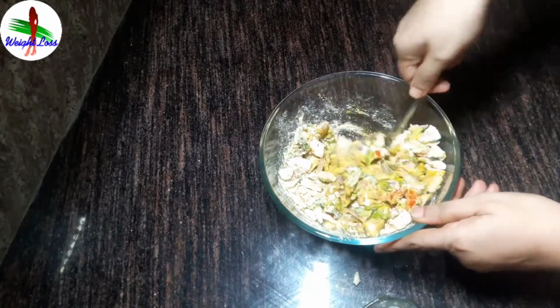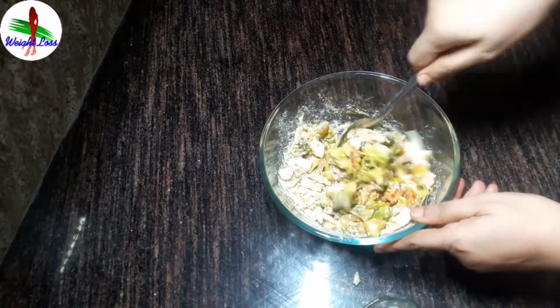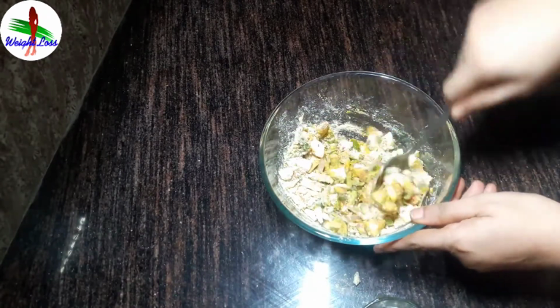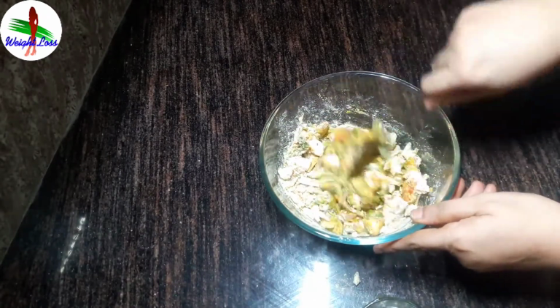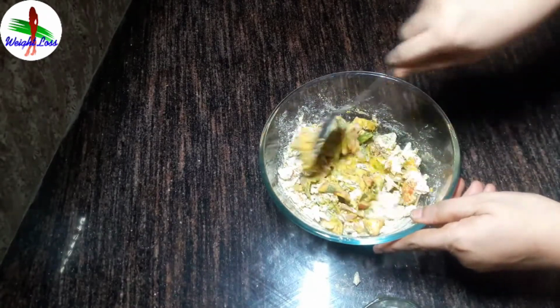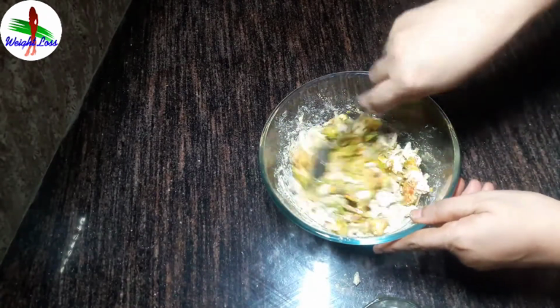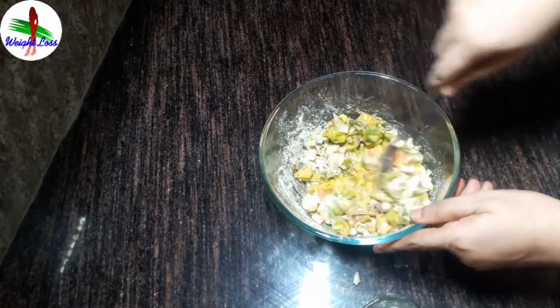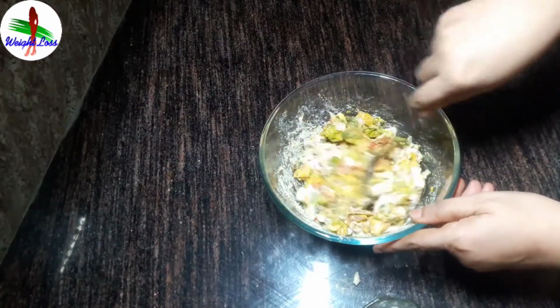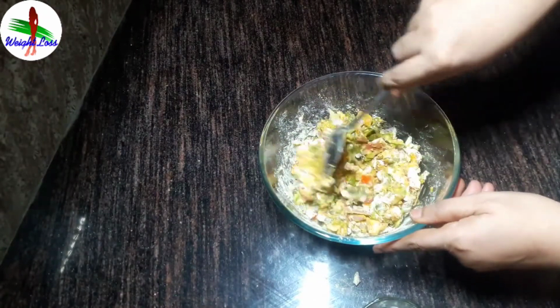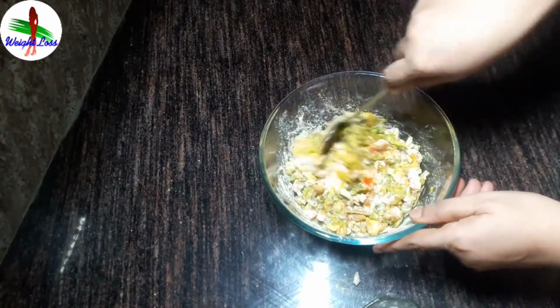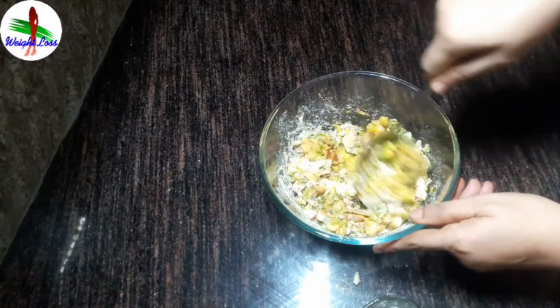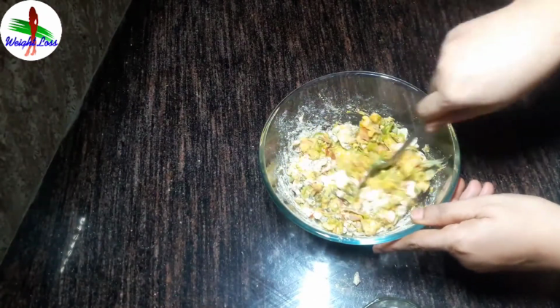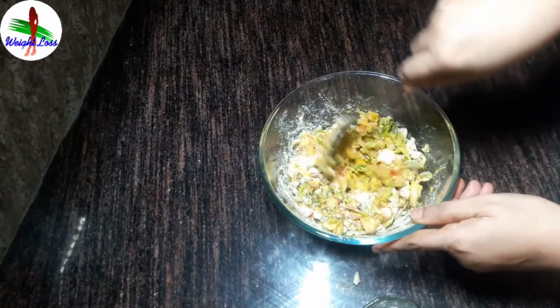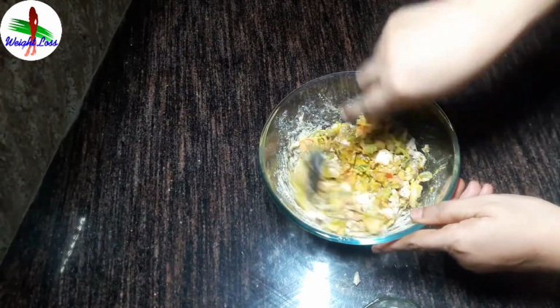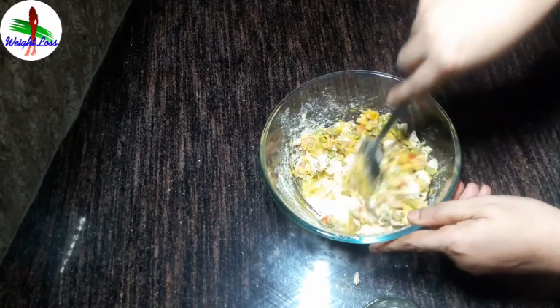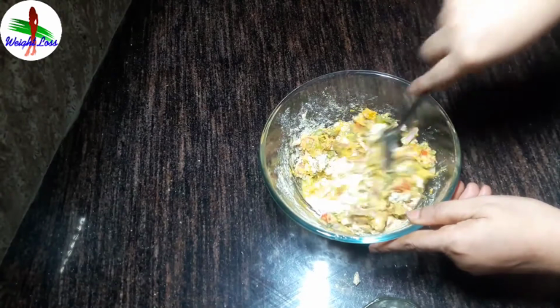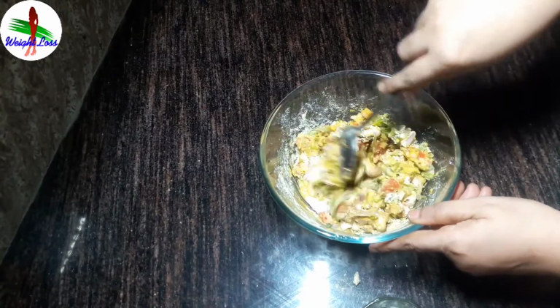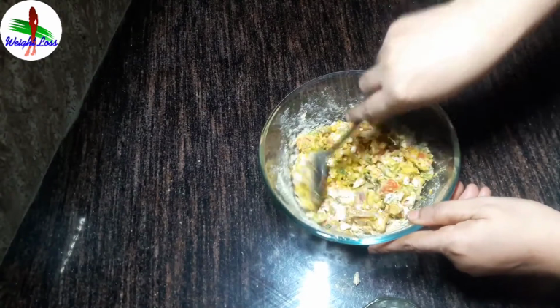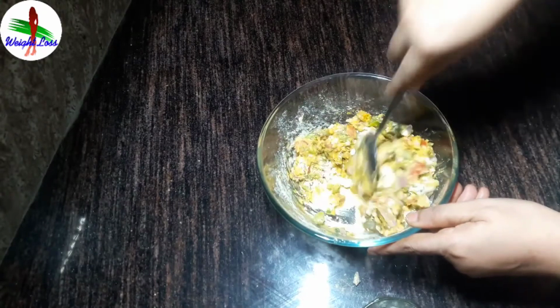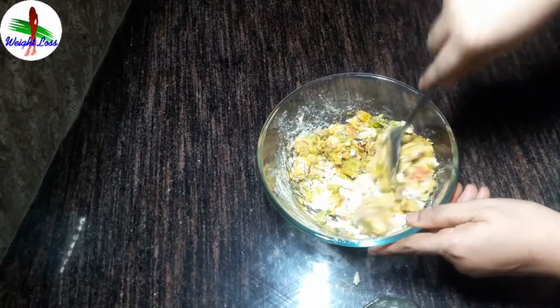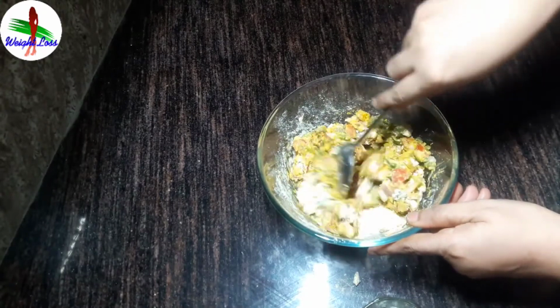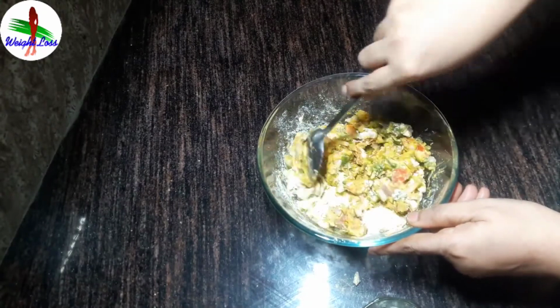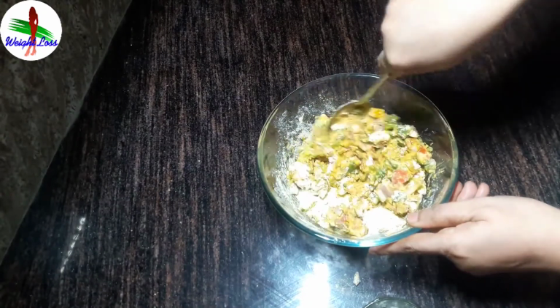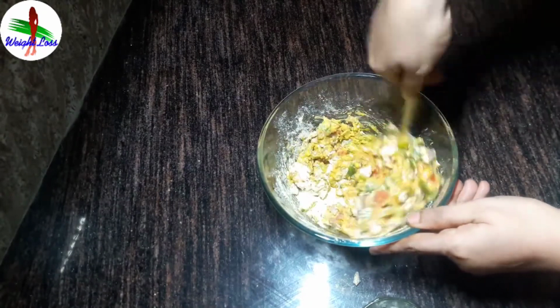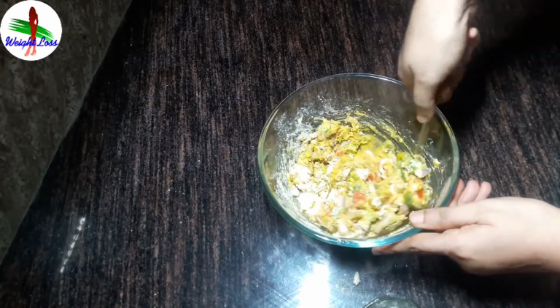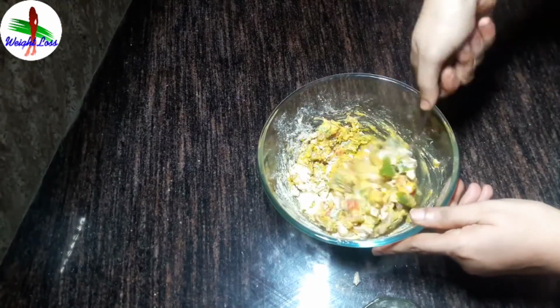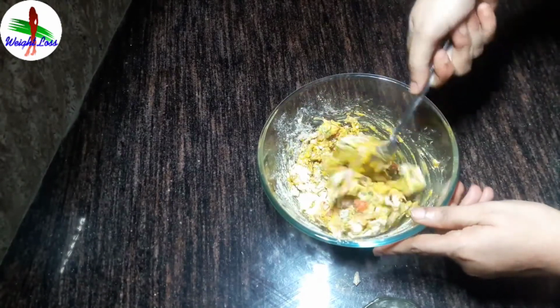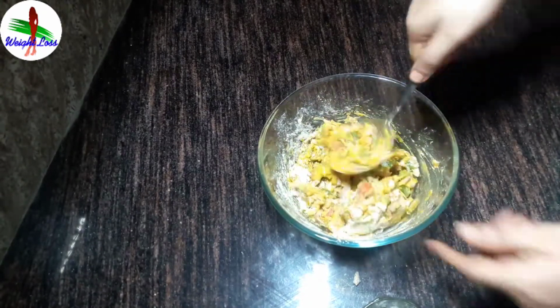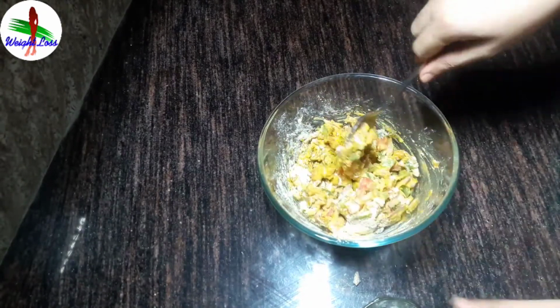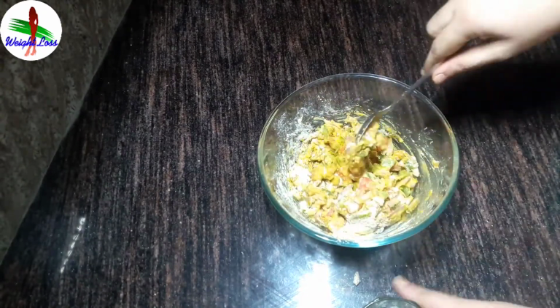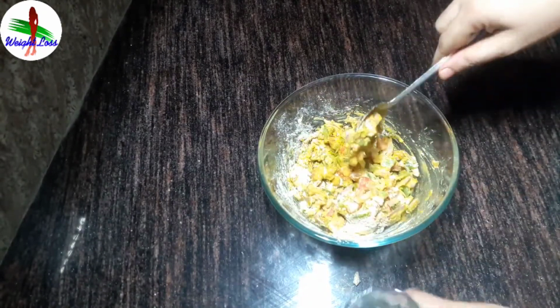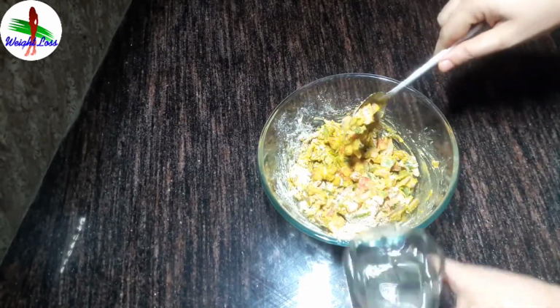Then add half cup of water to it and make a fine batter.